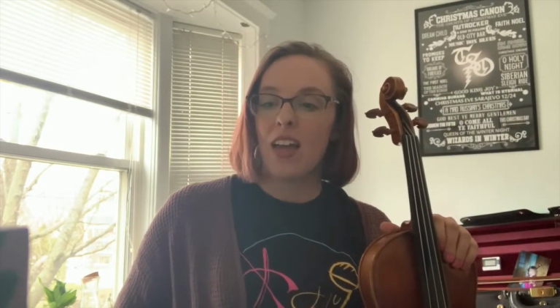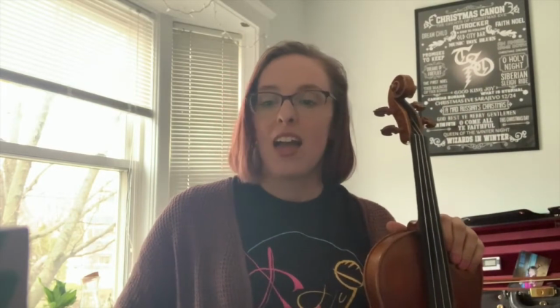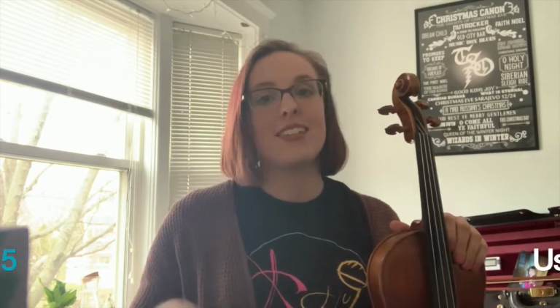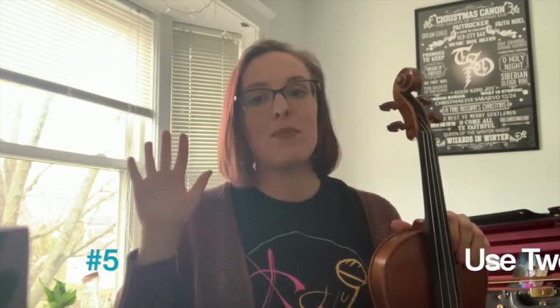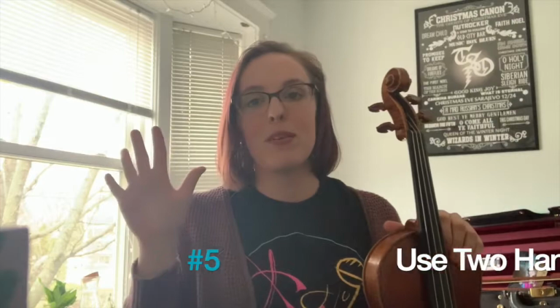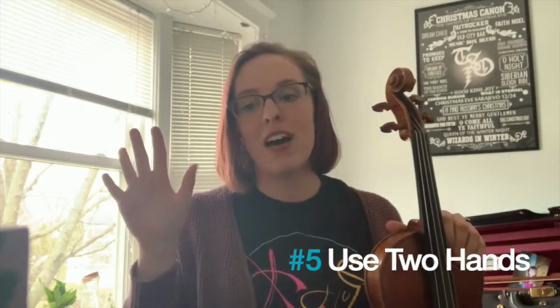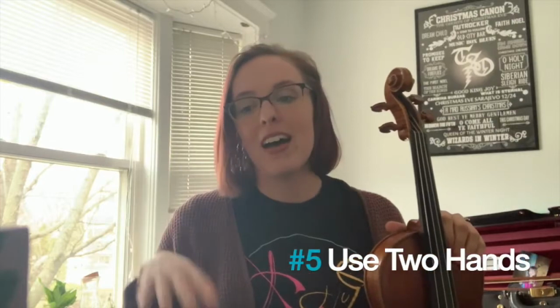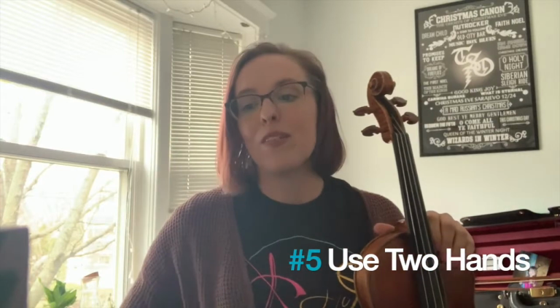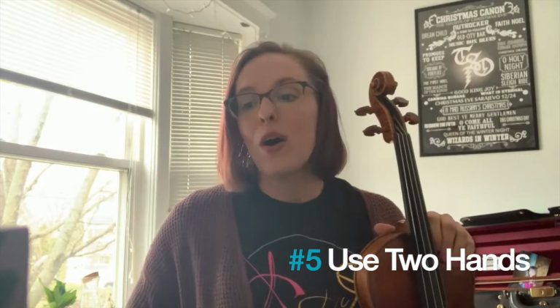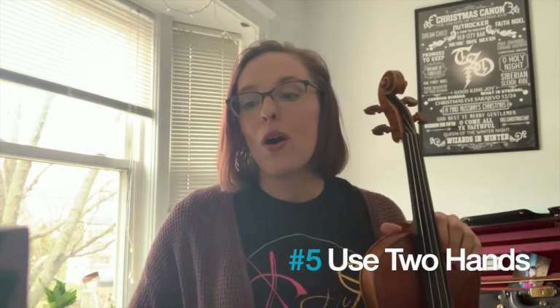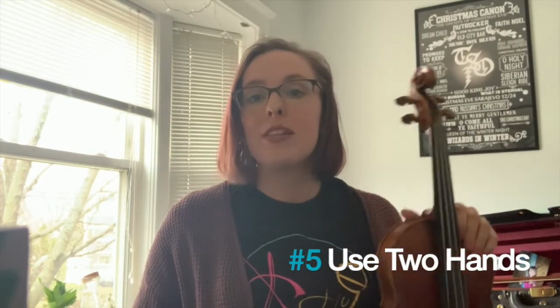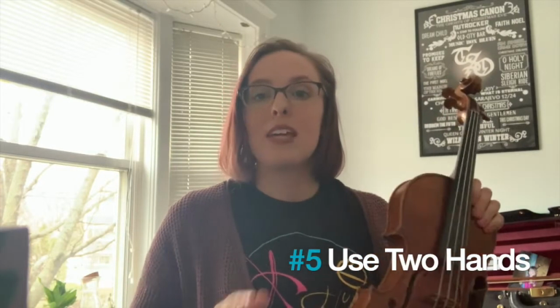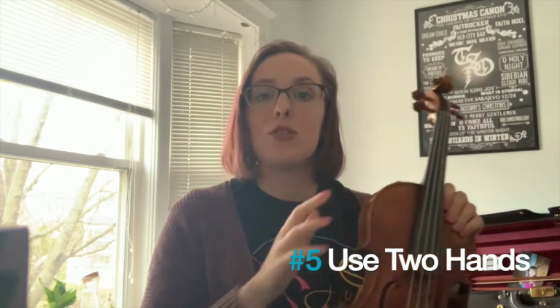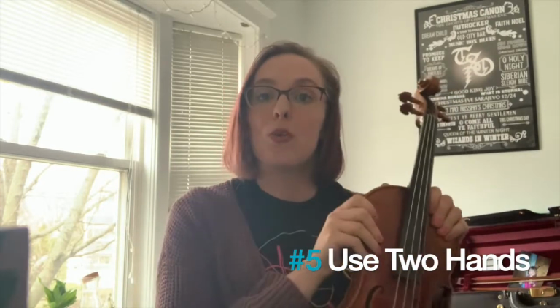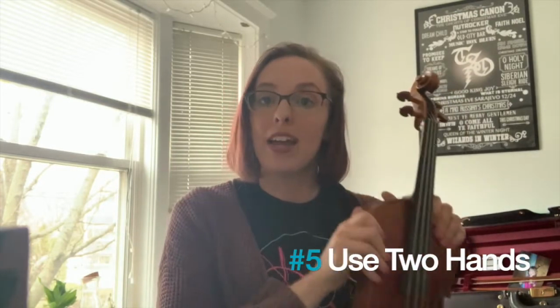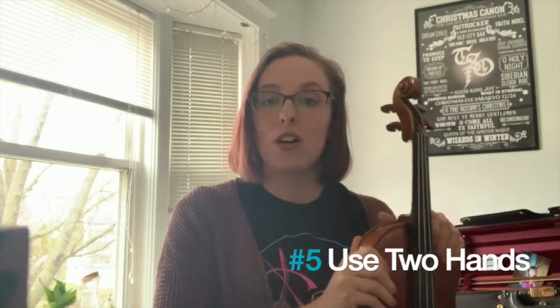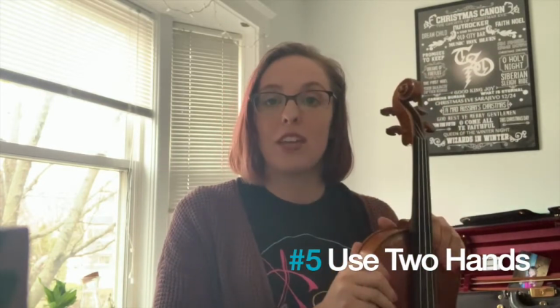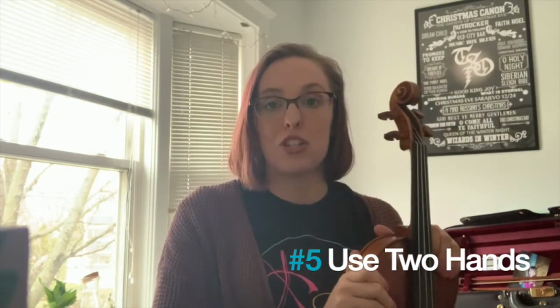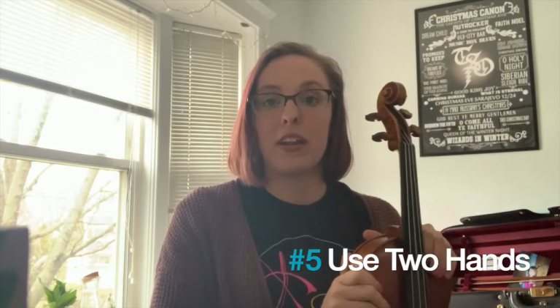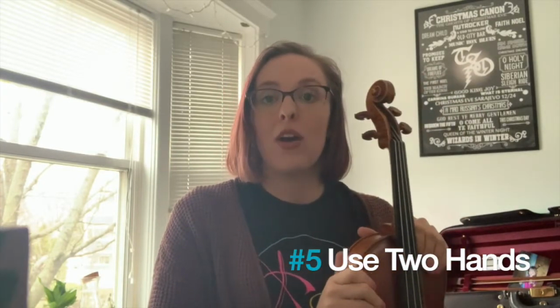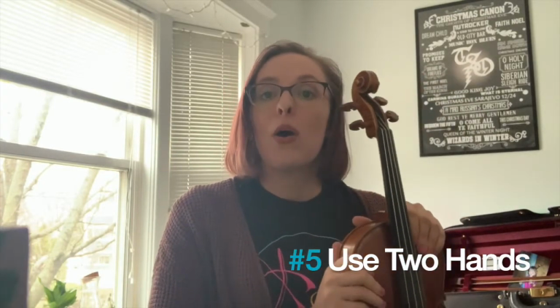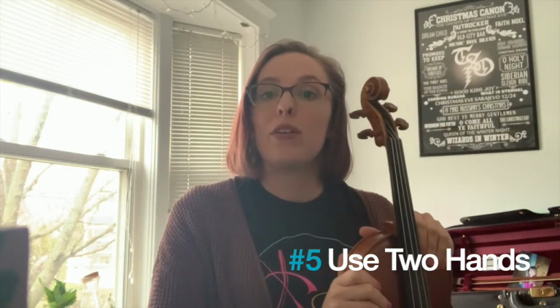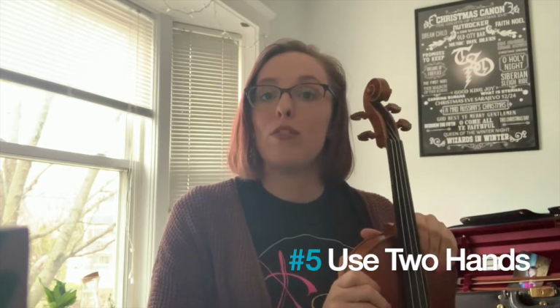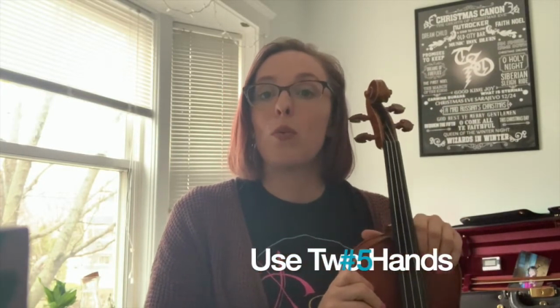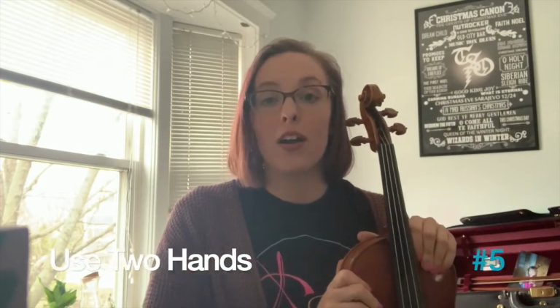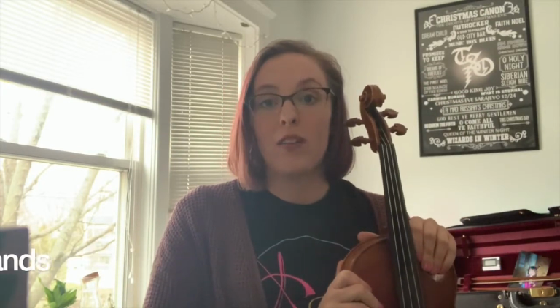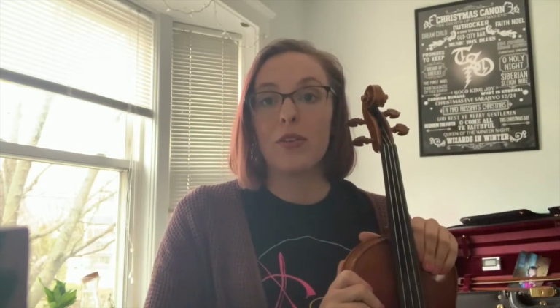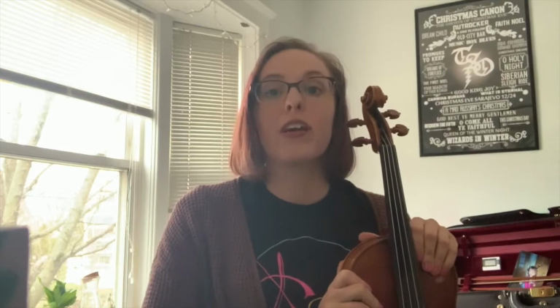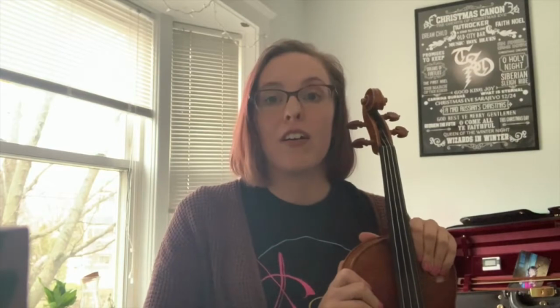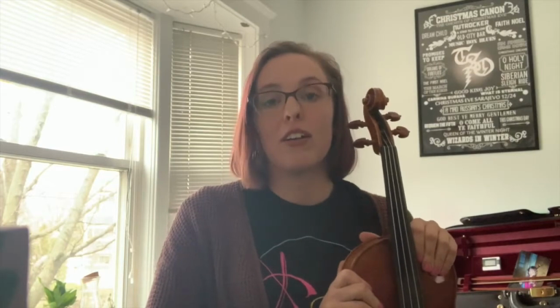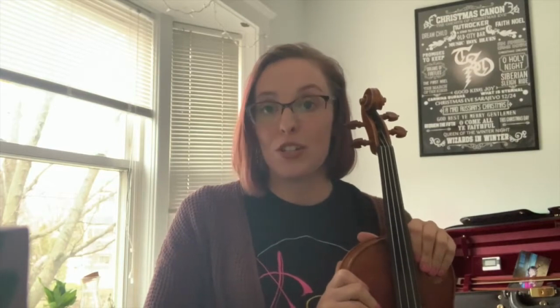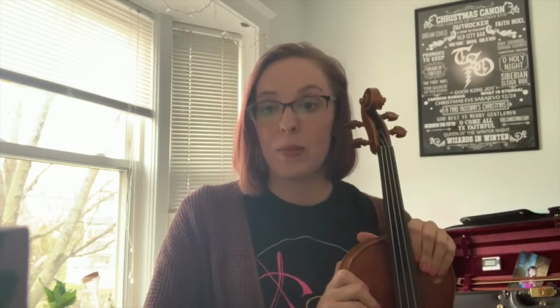And tip number five, always keep two hands on the instrument if you are walking around or carrying your instrument.